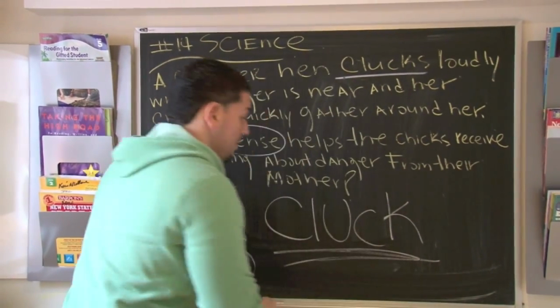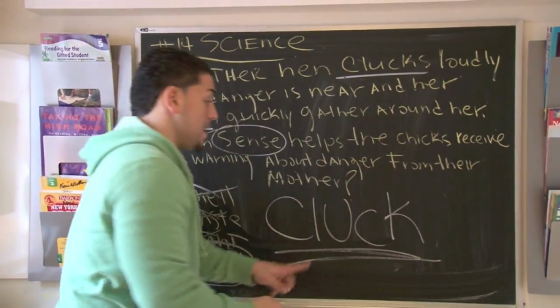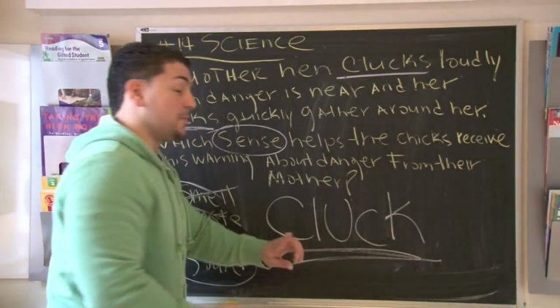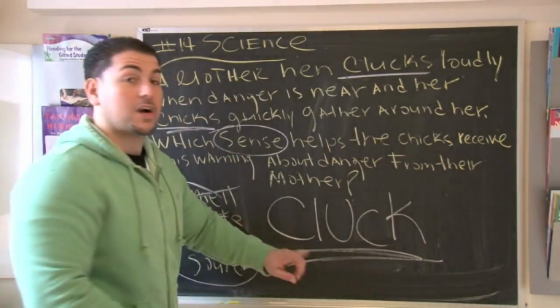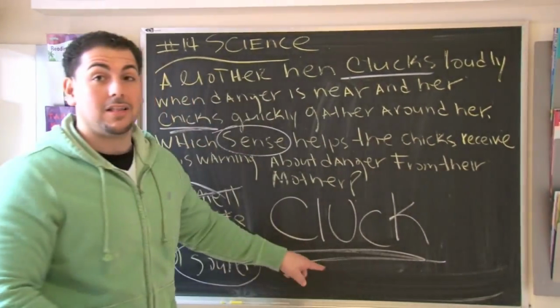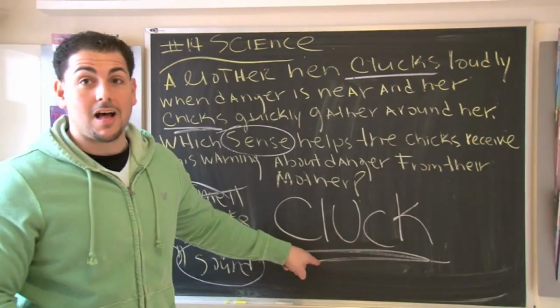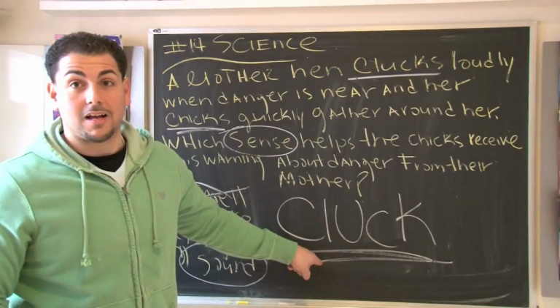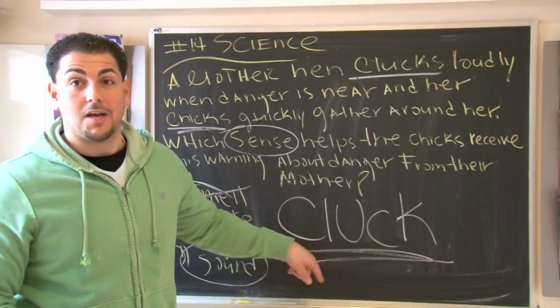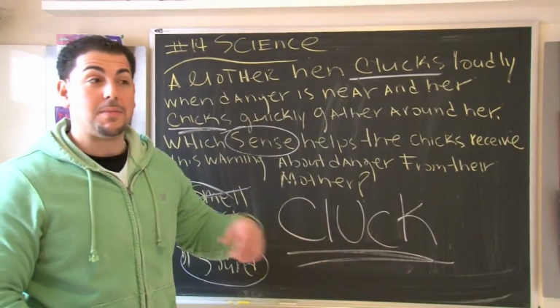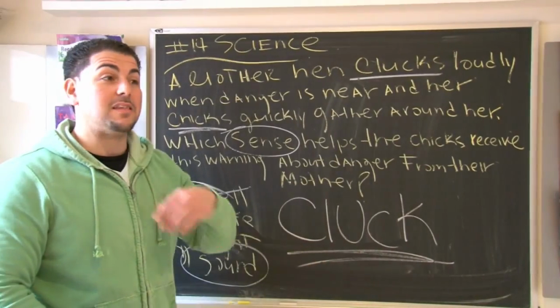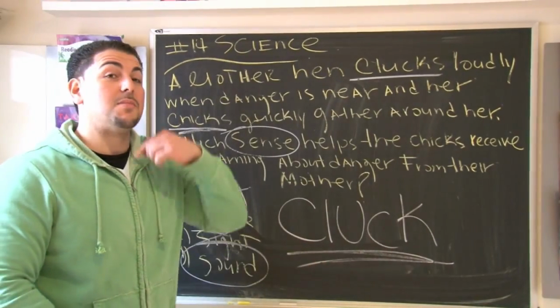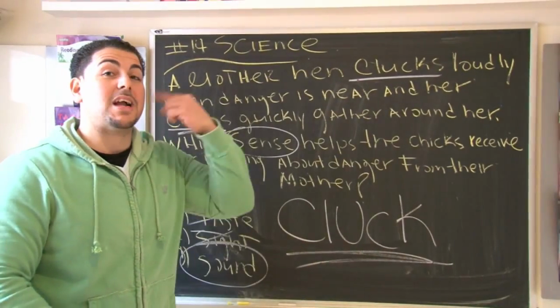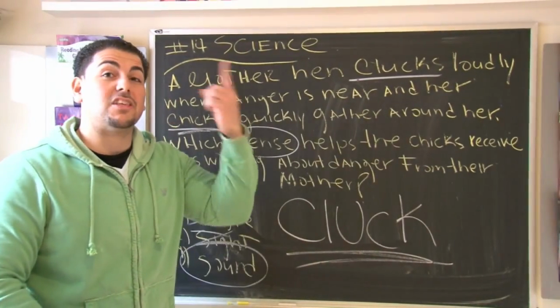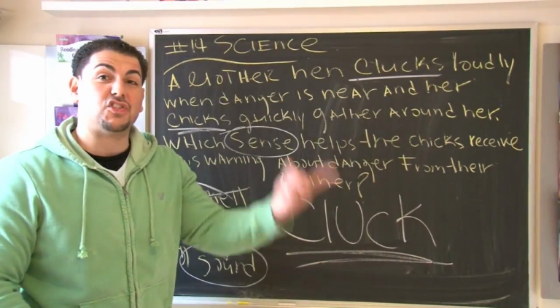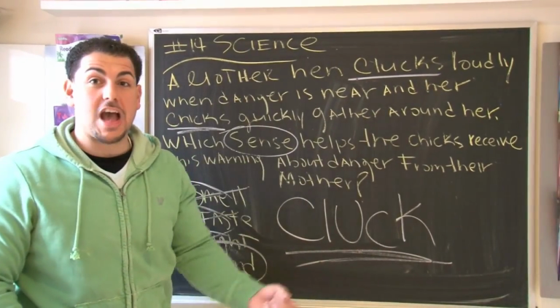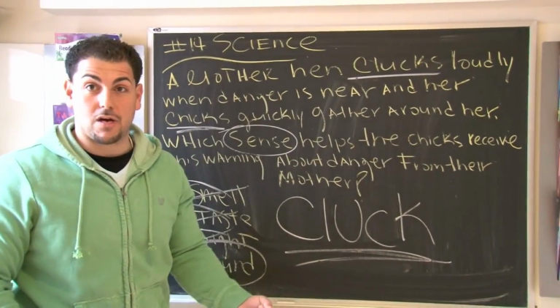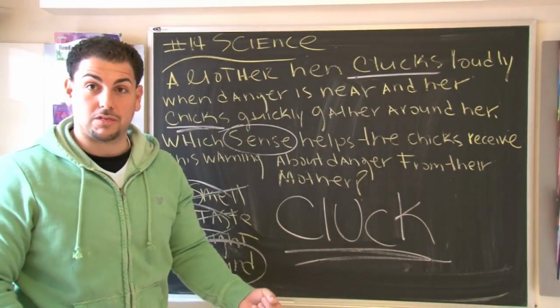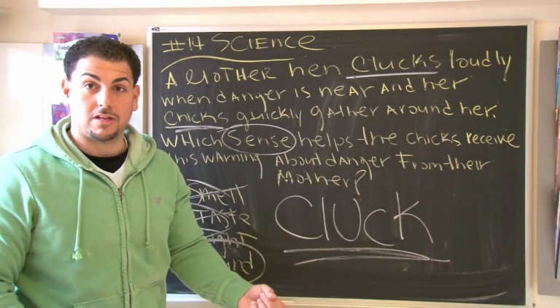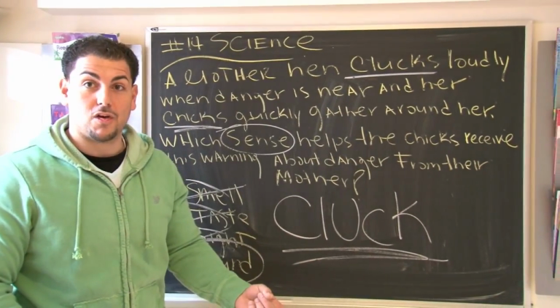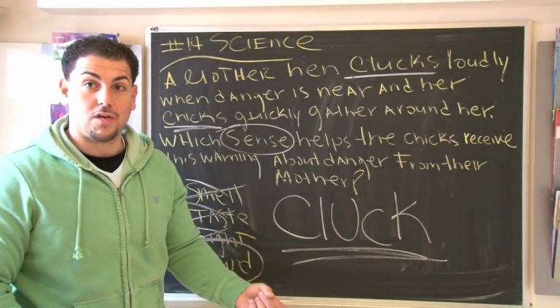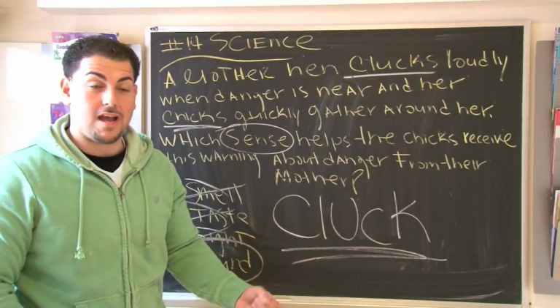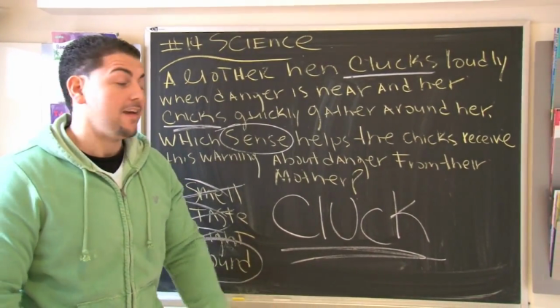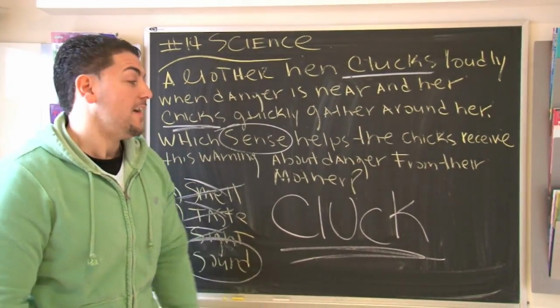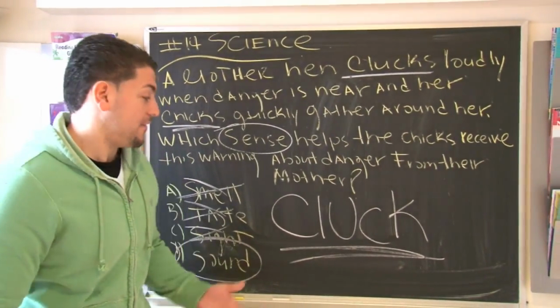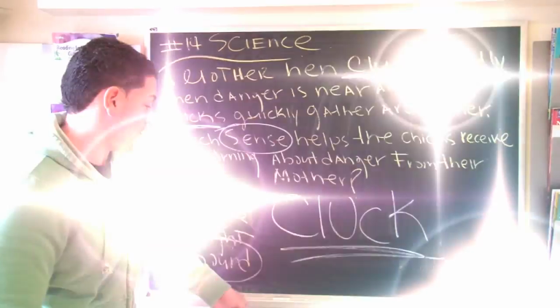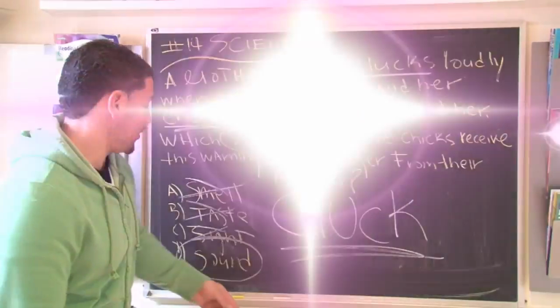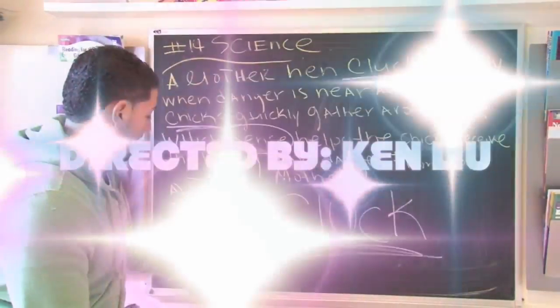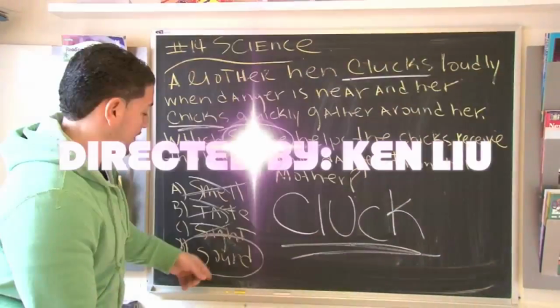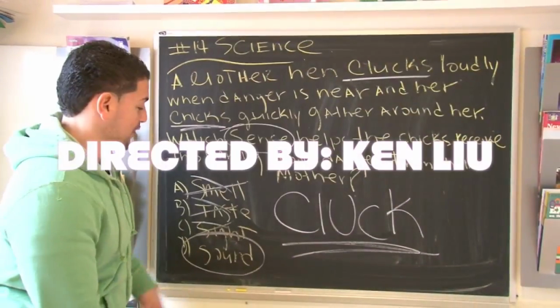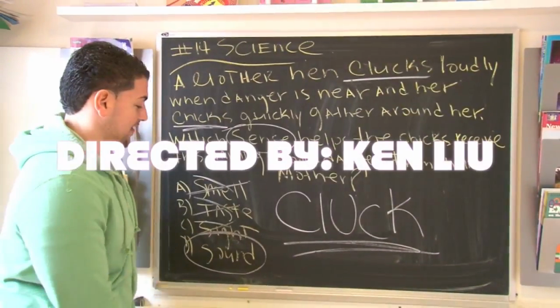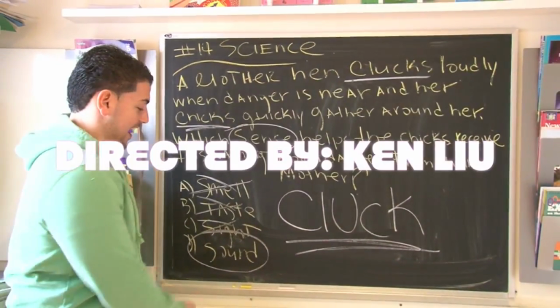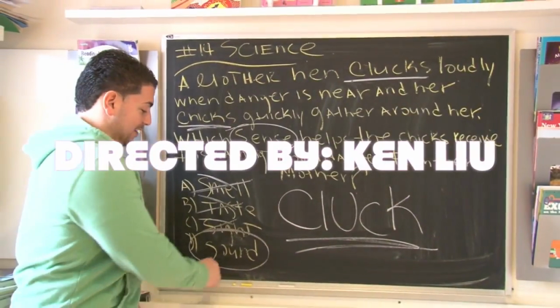Remember, cluck means to make a sound. The answer is sound.